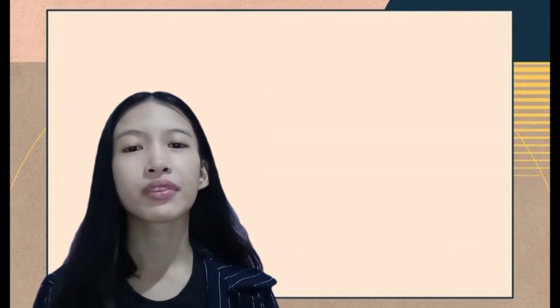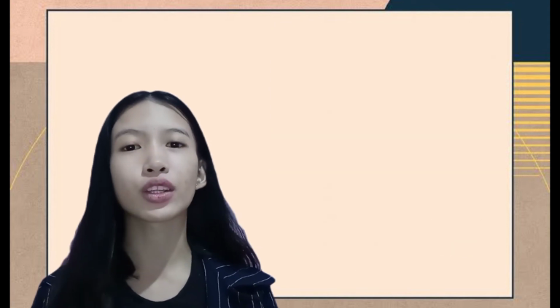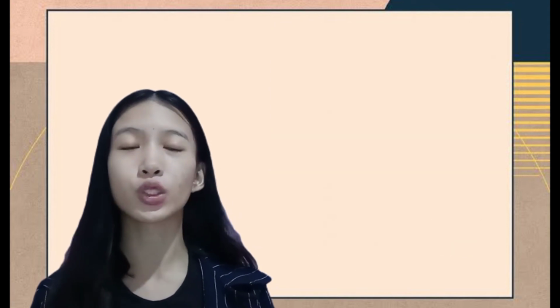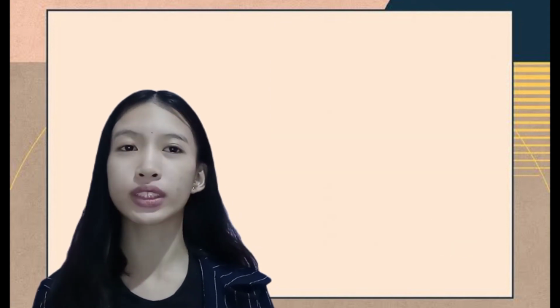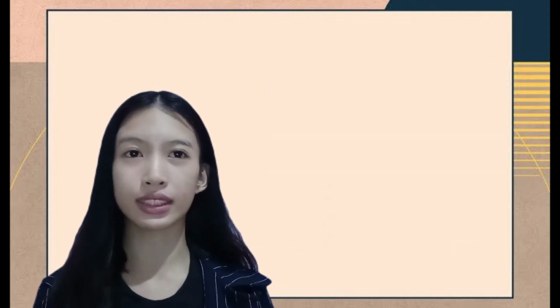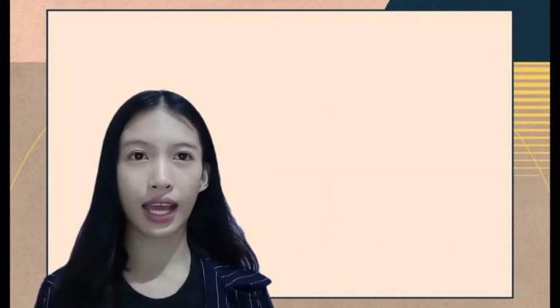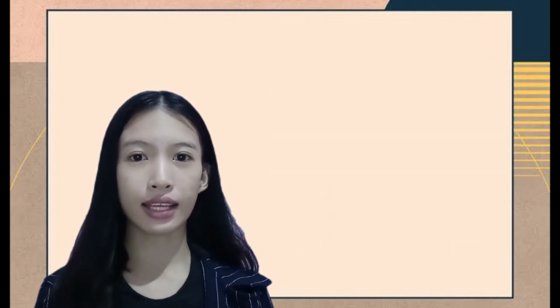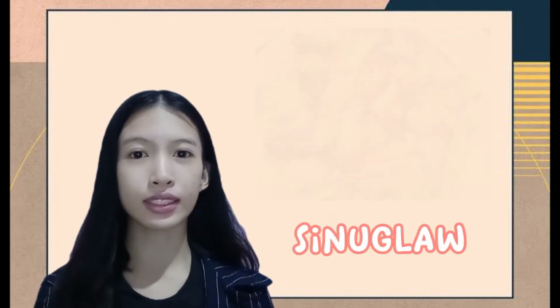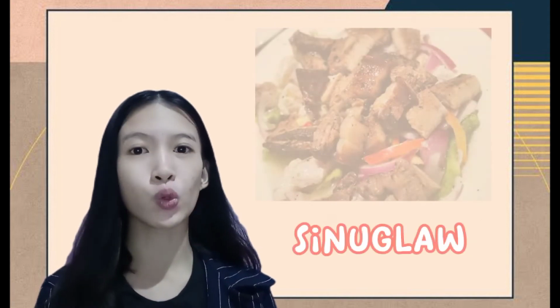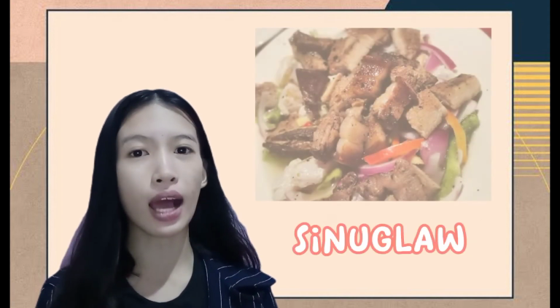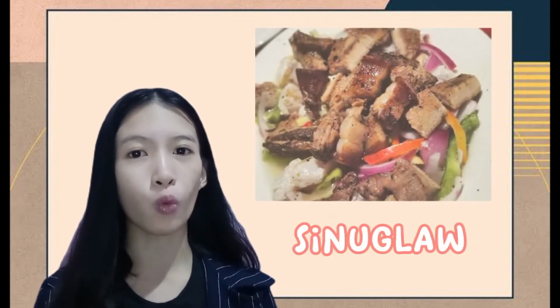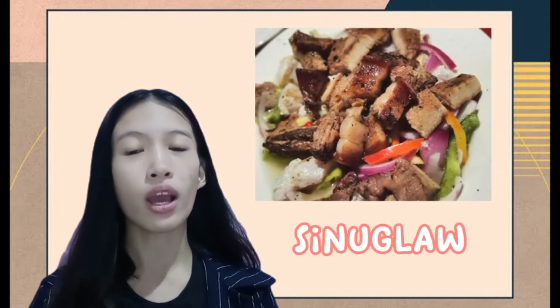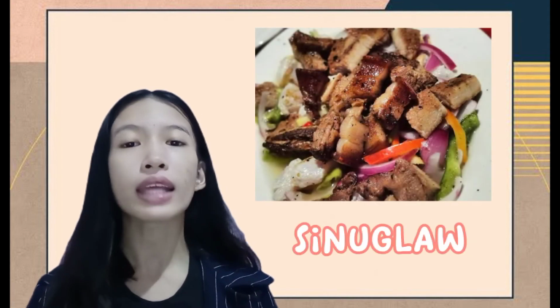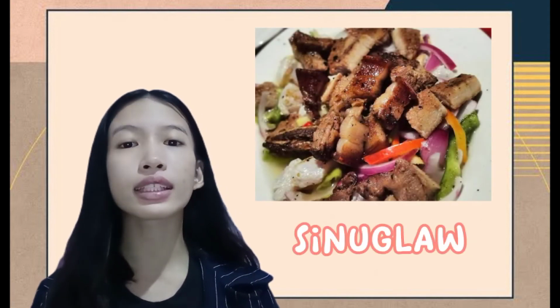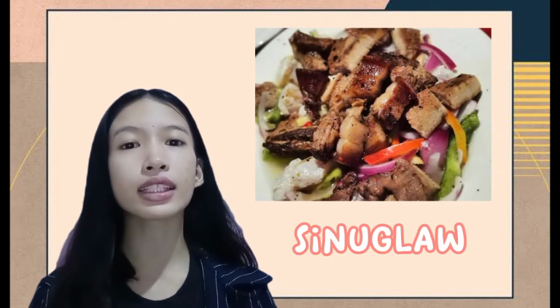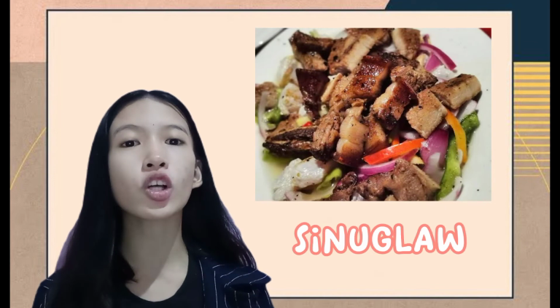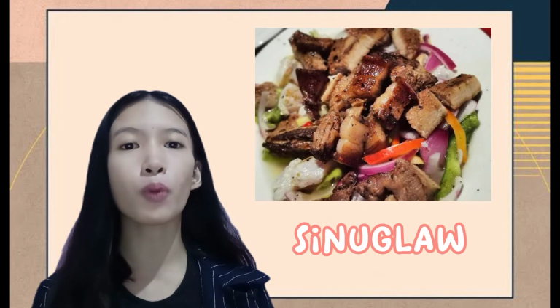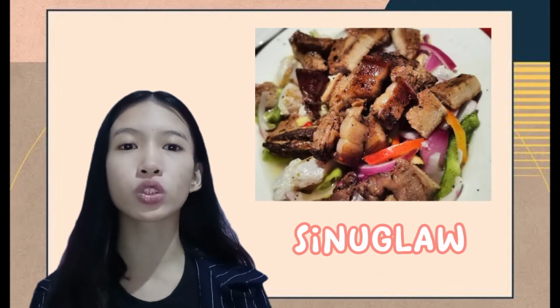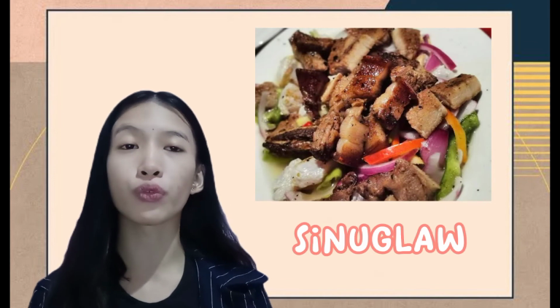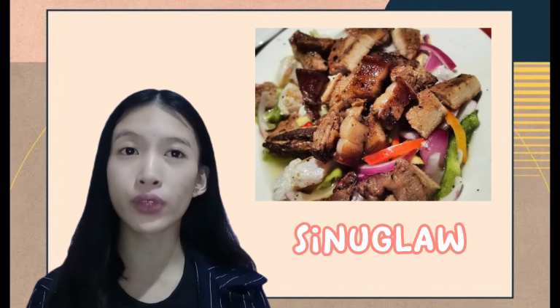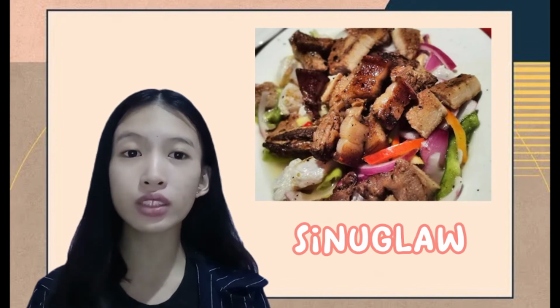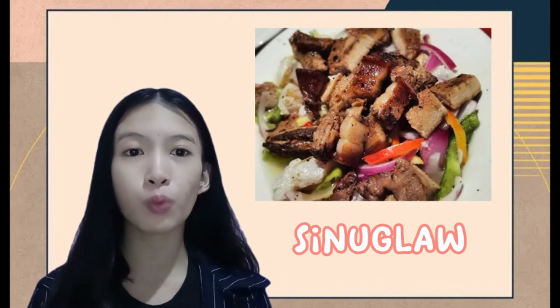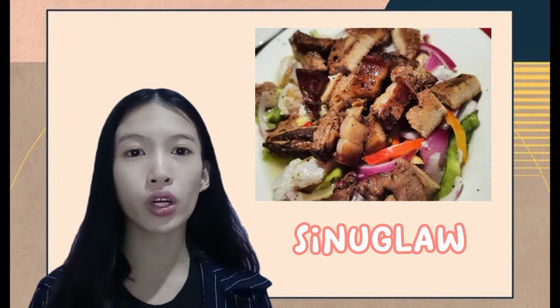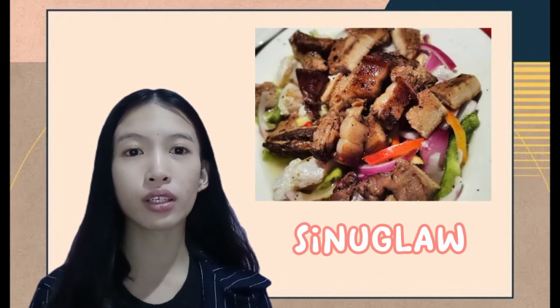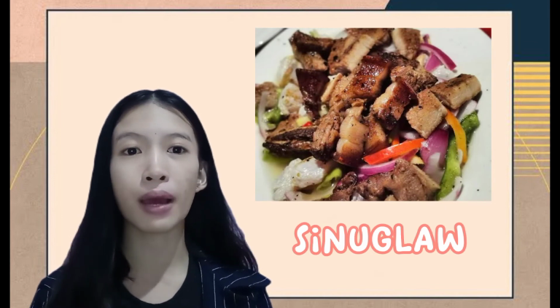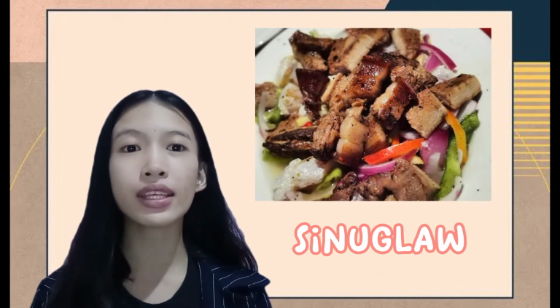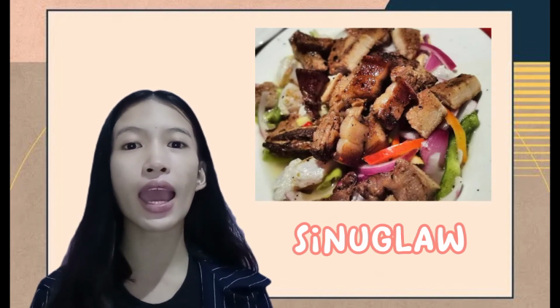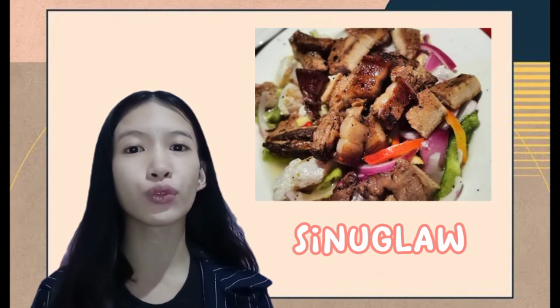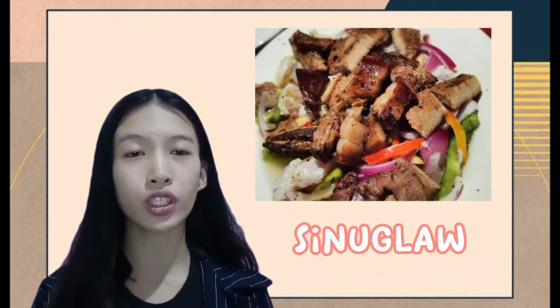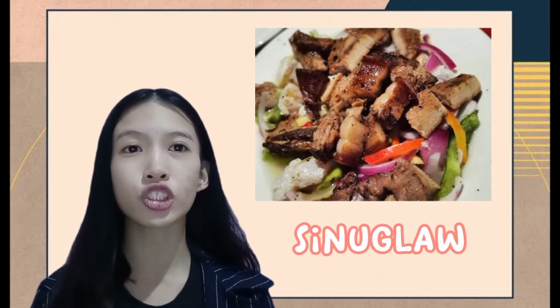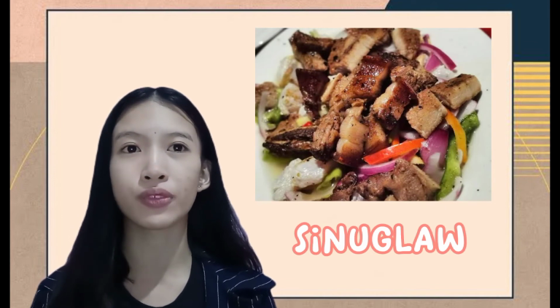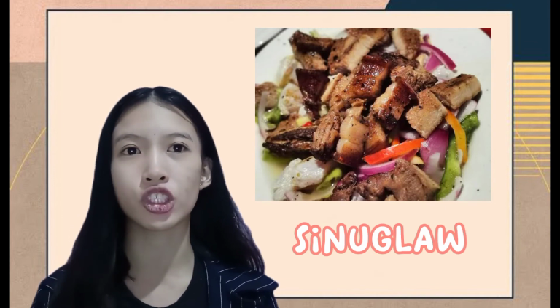The third one is the sinuglaw. It is a dish composed of grilled pork belly and fish ceviche.